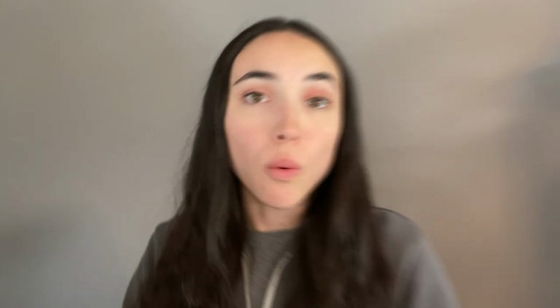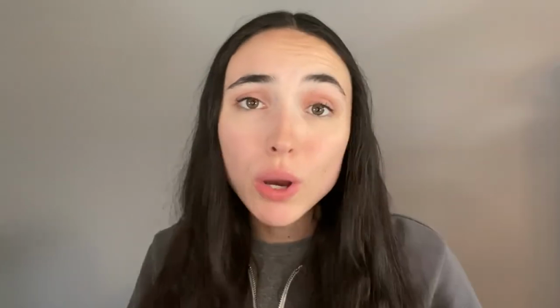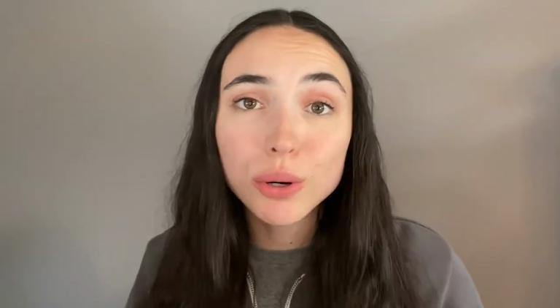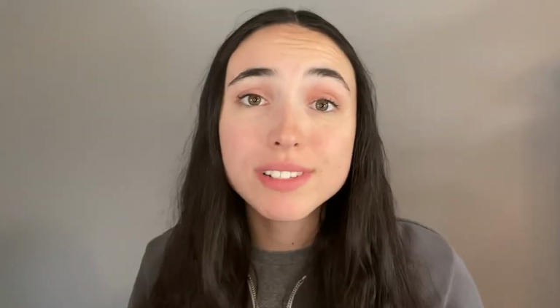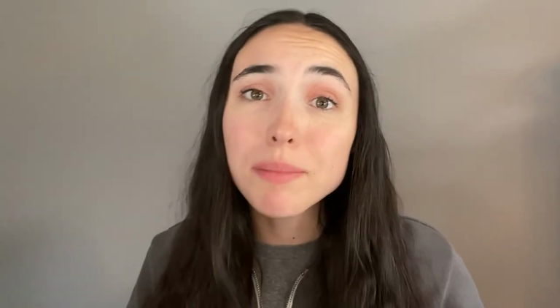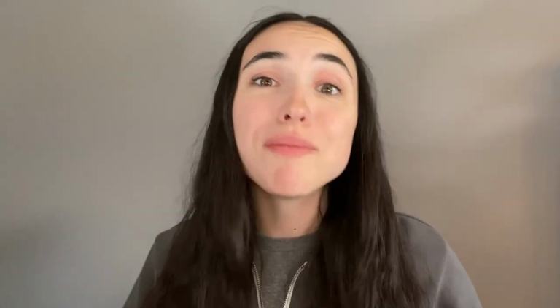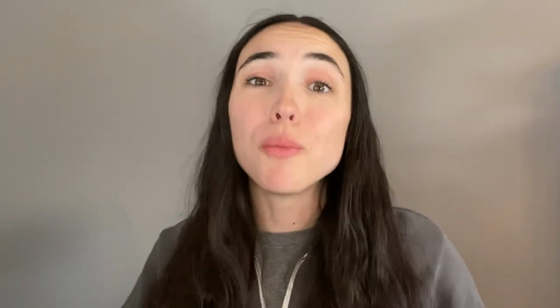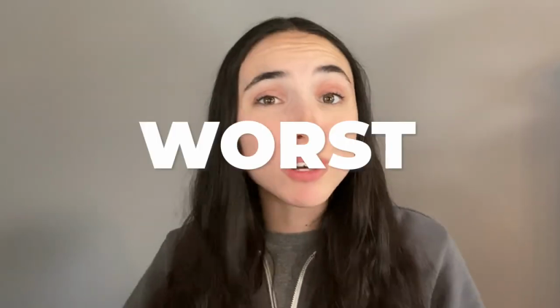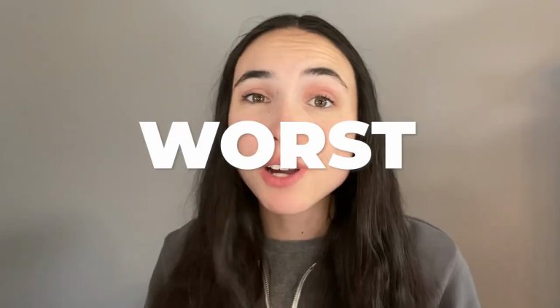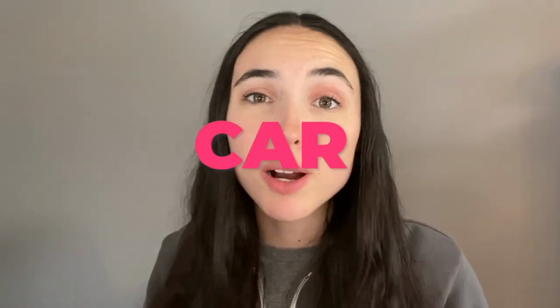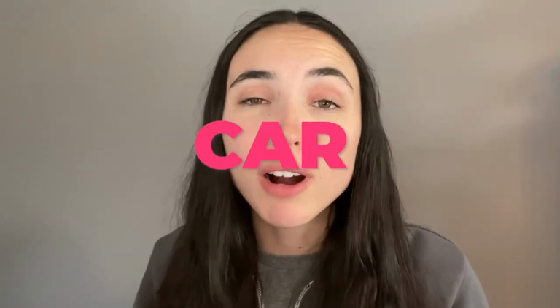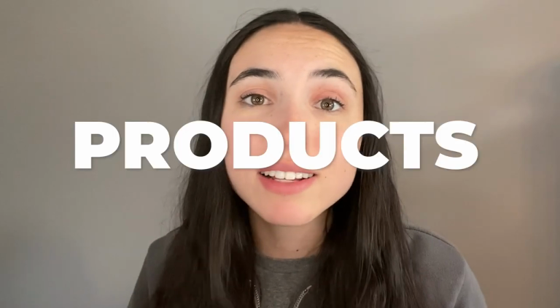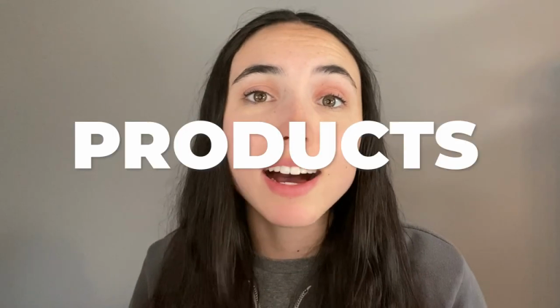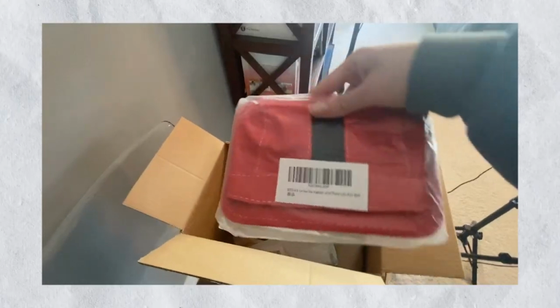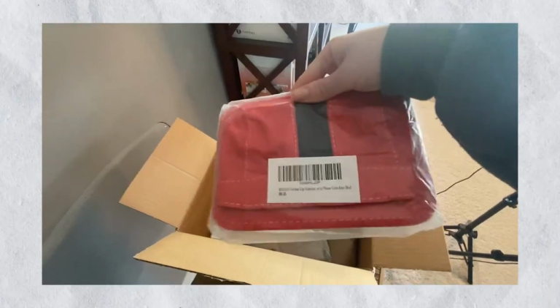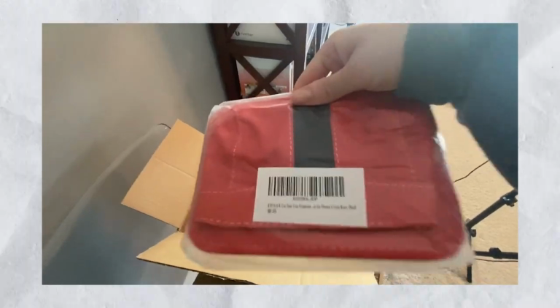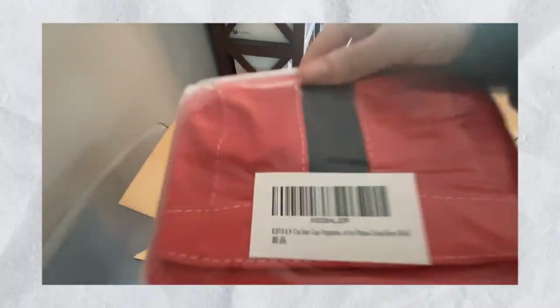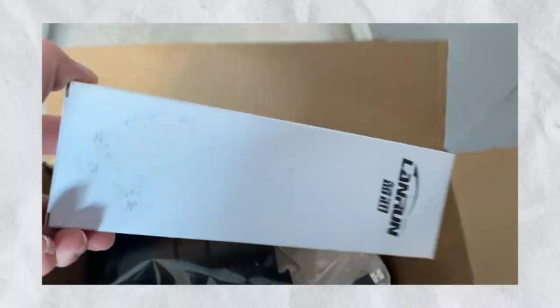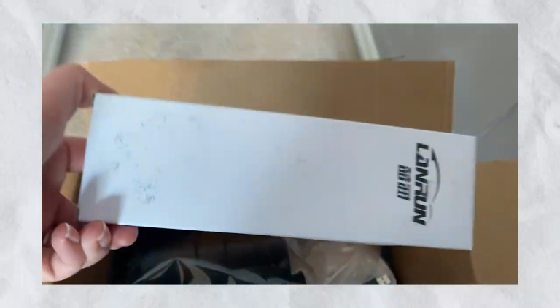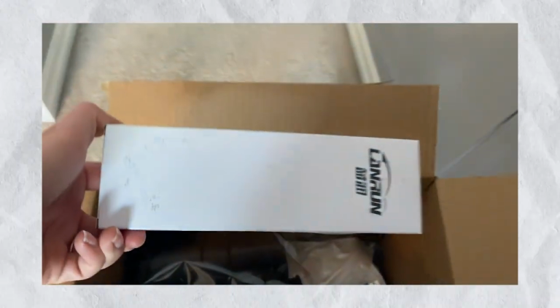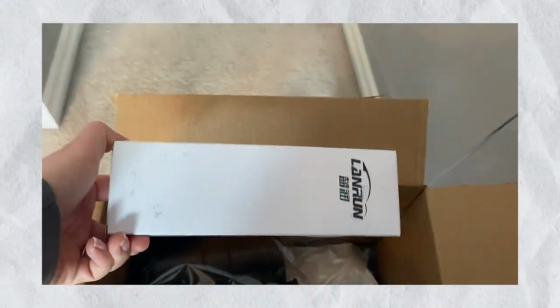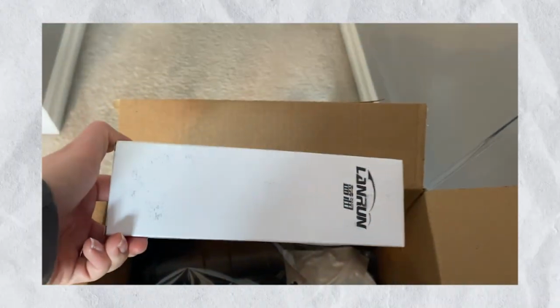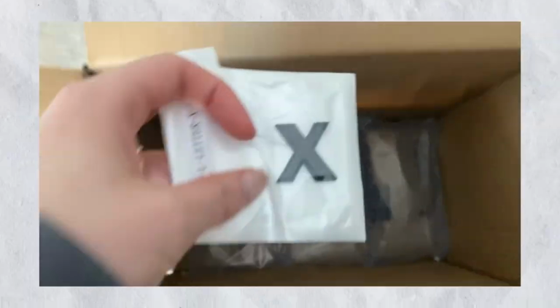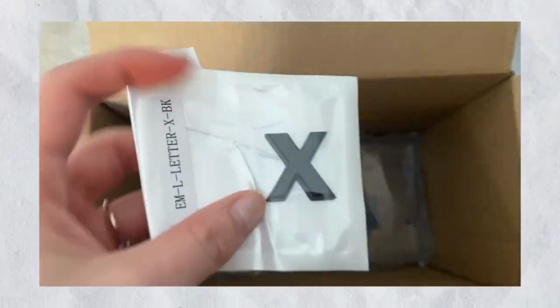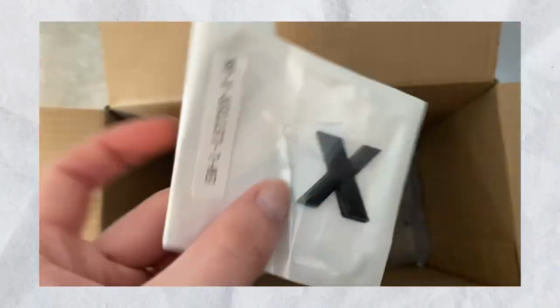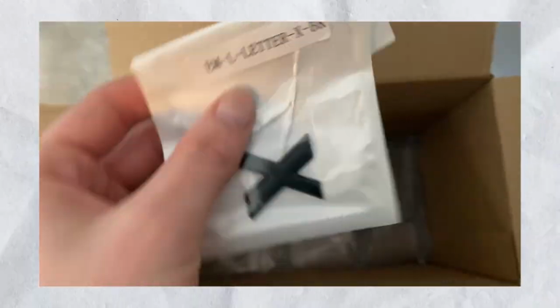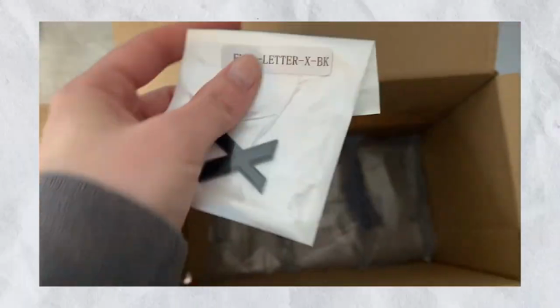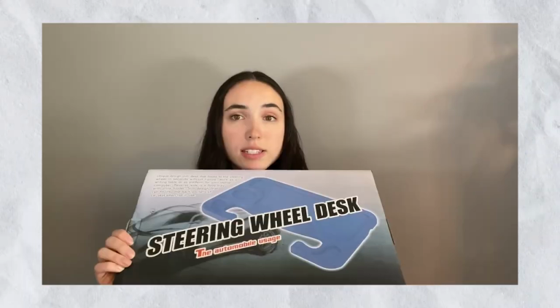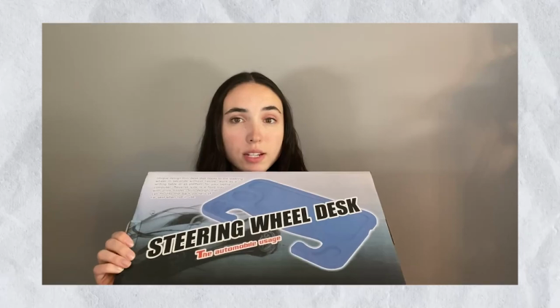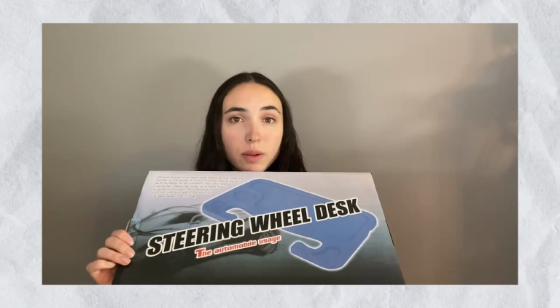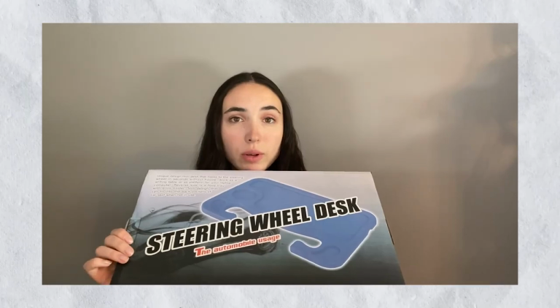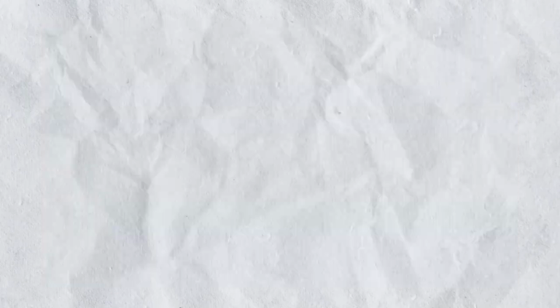We ordered some of the worst car products on Amazon in 2023 and let's see how they measure up.